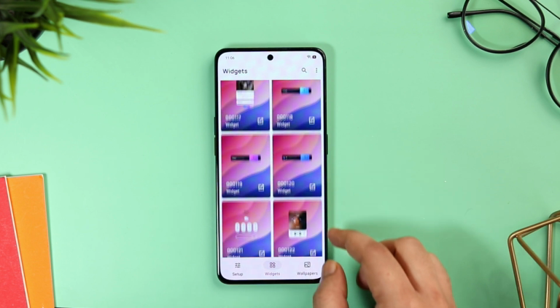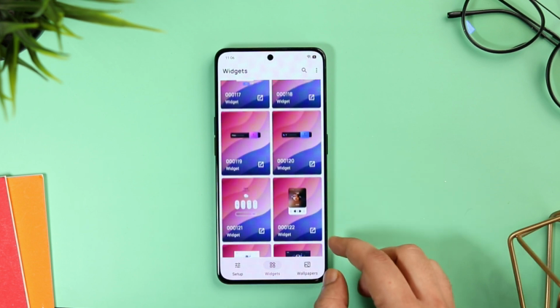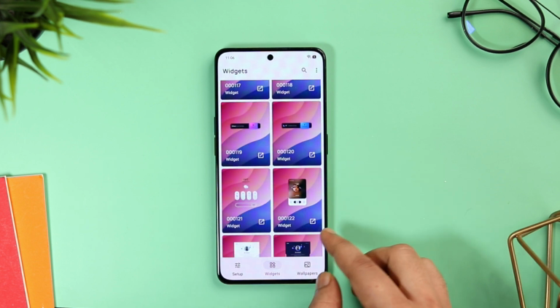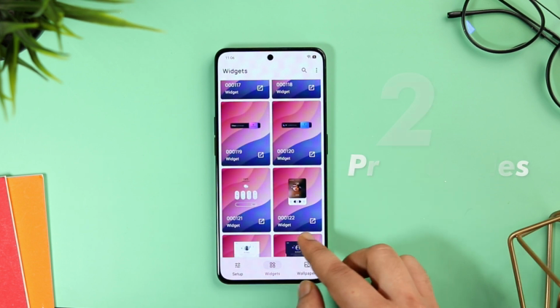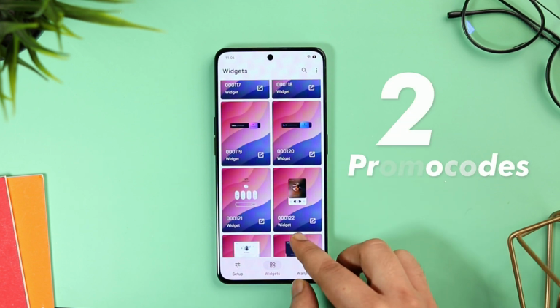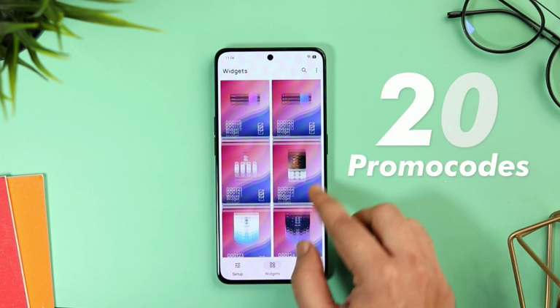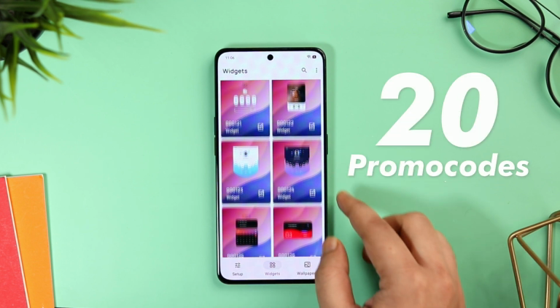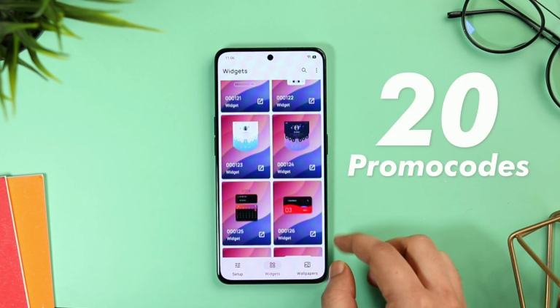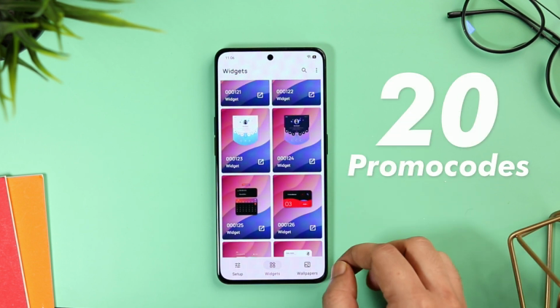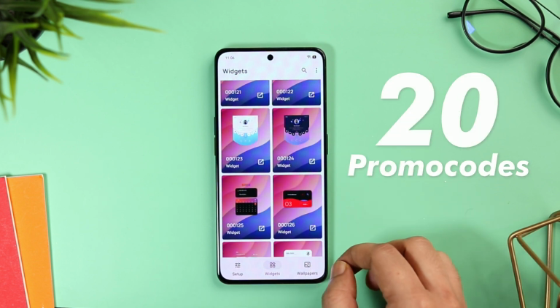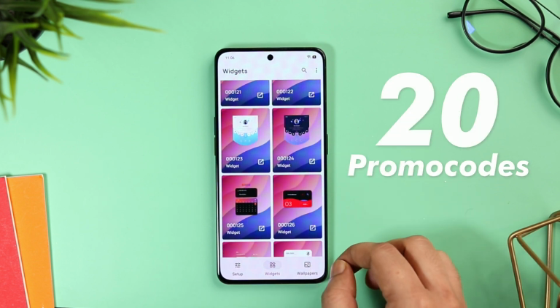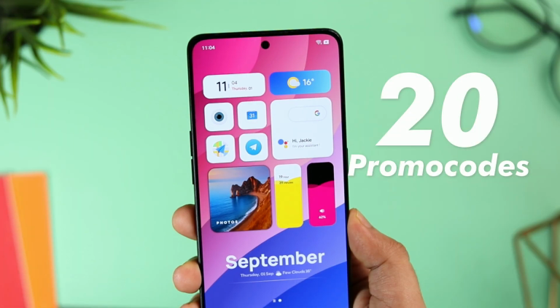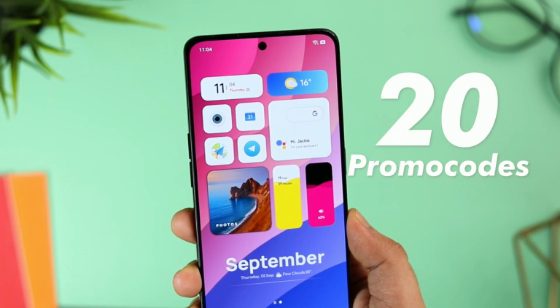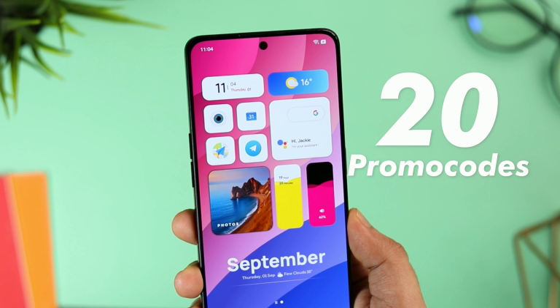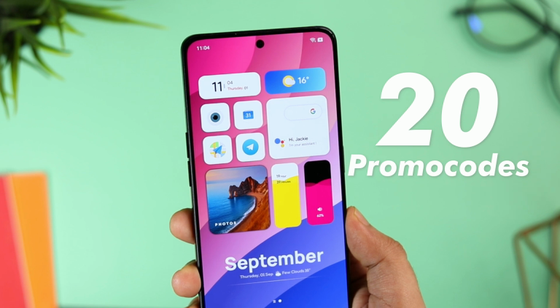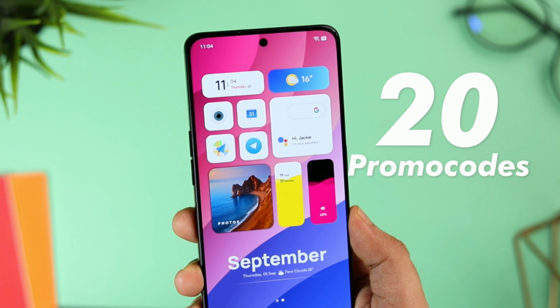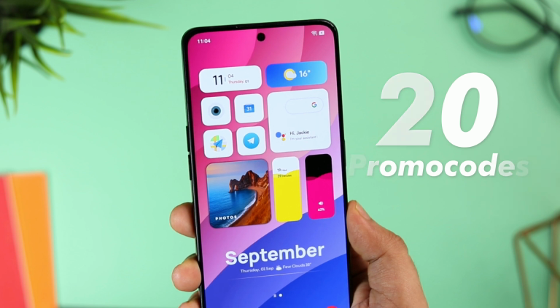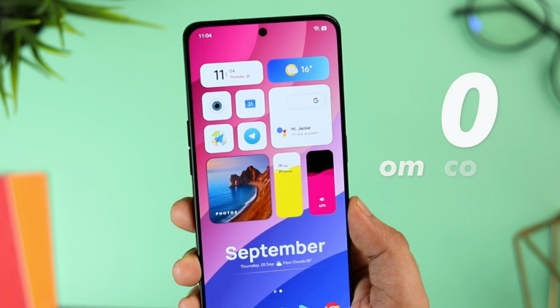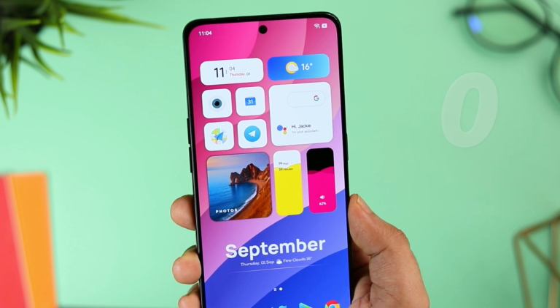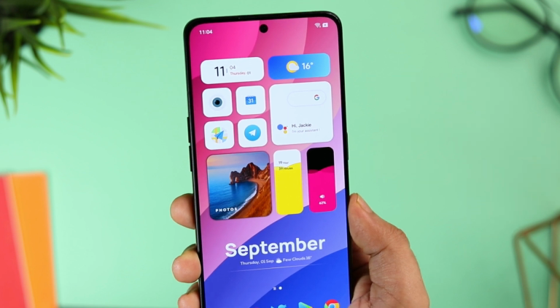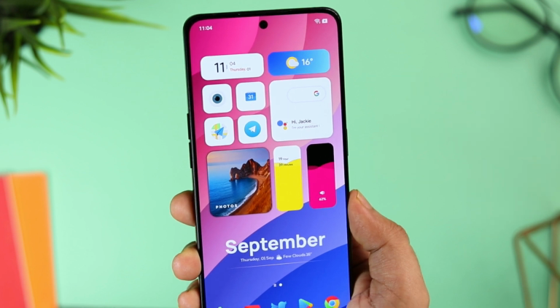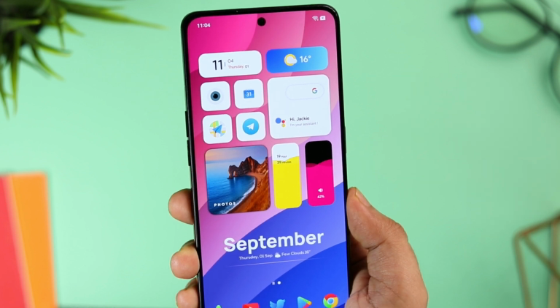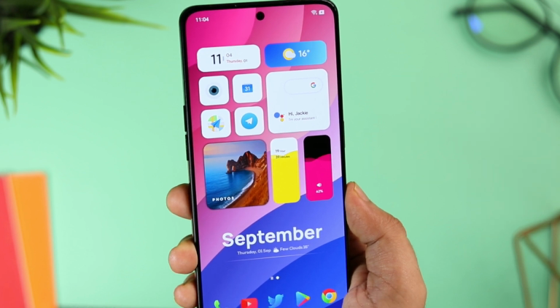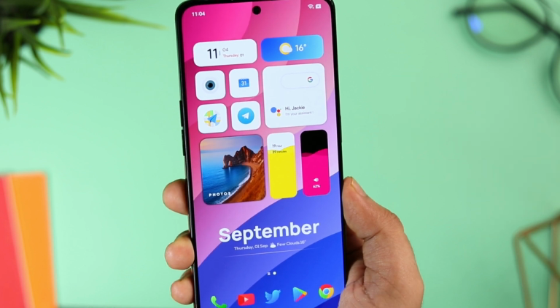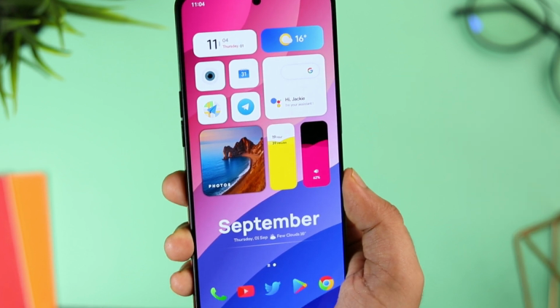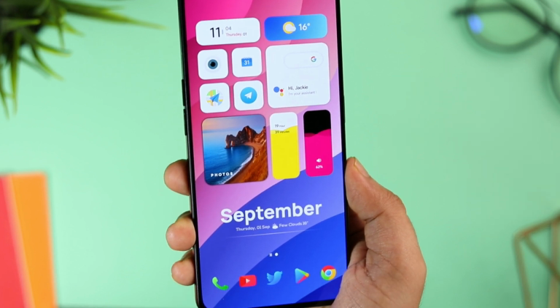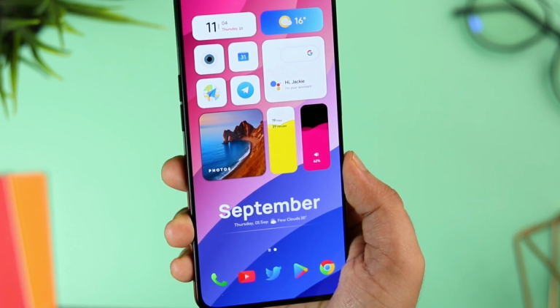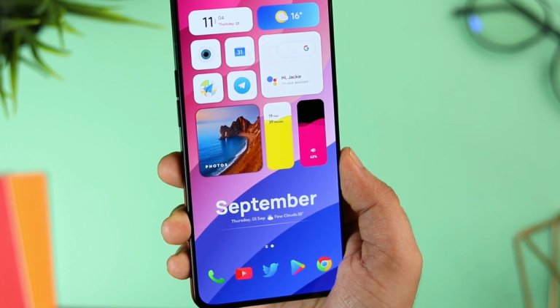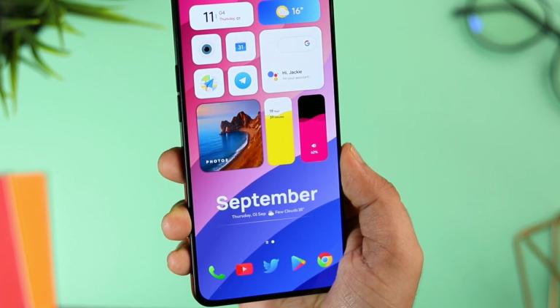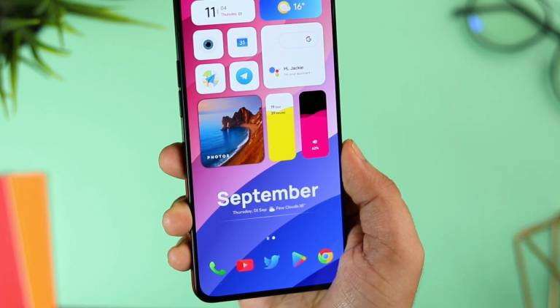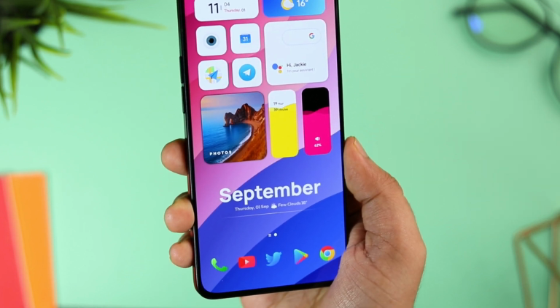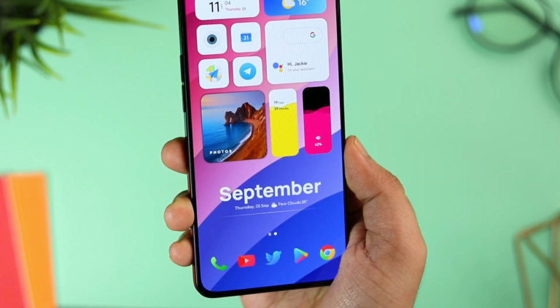I'm giving away 20 promo codes for Freezy KWGT. Just make sure to like and comment on this video and send me a DM on Instagram asking for the promo code.